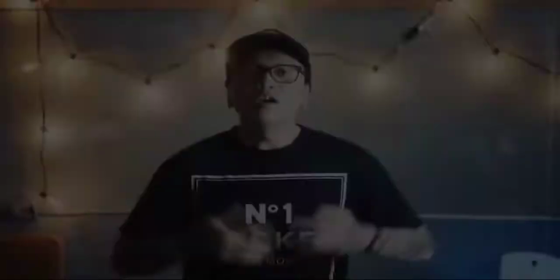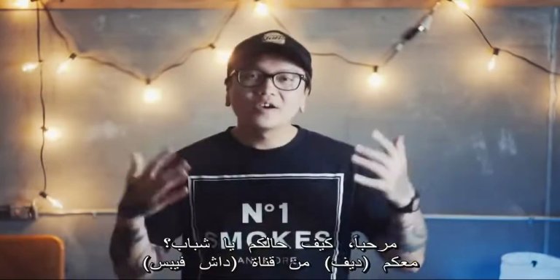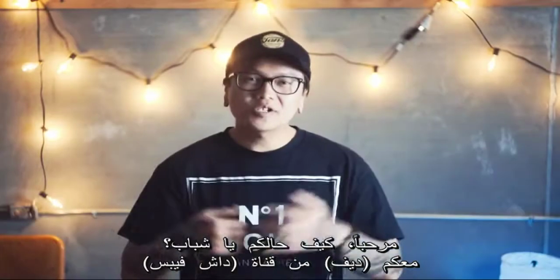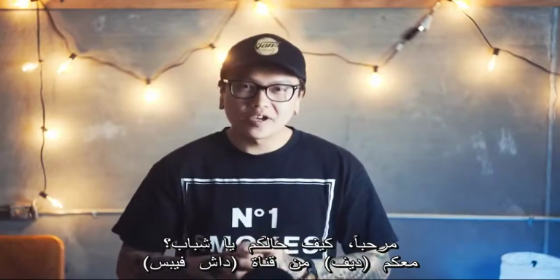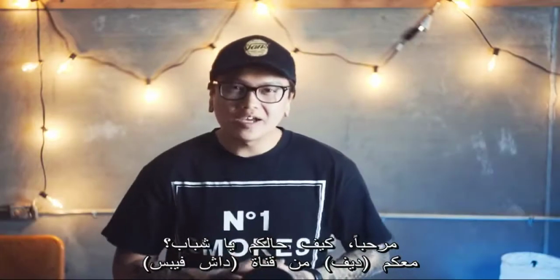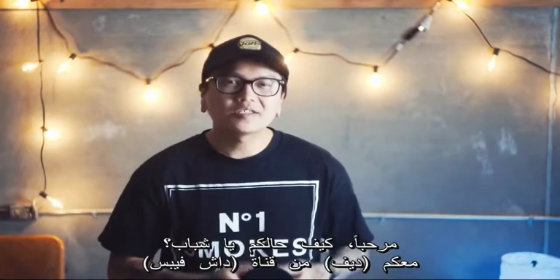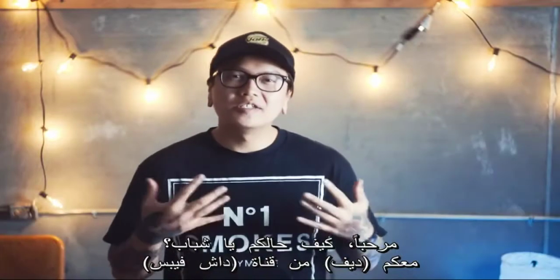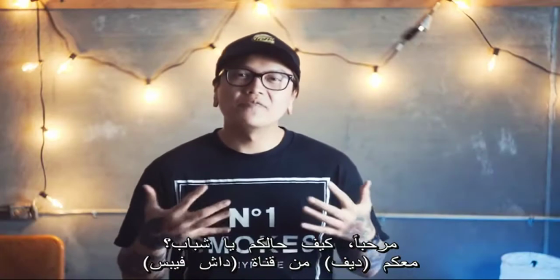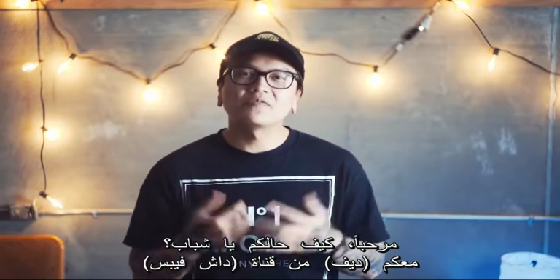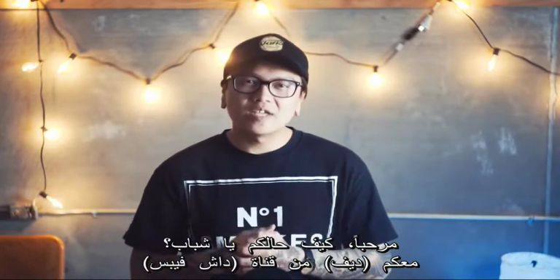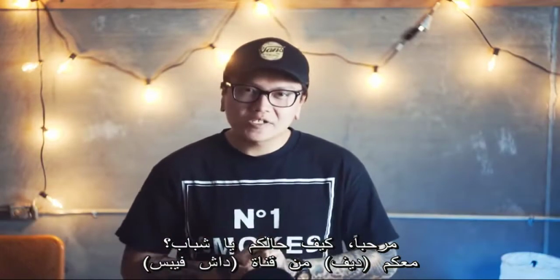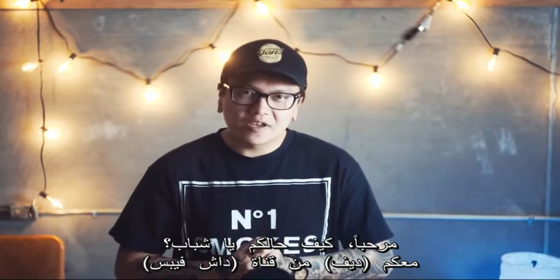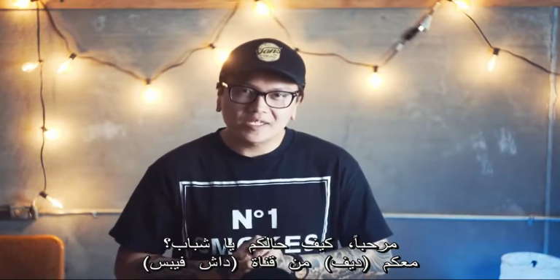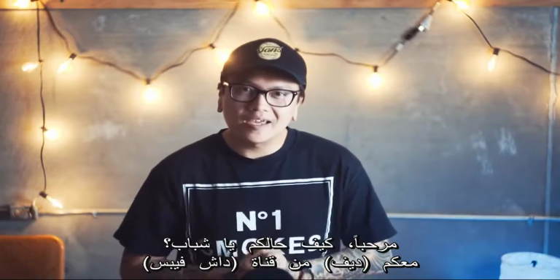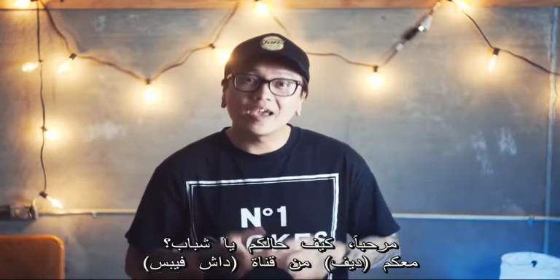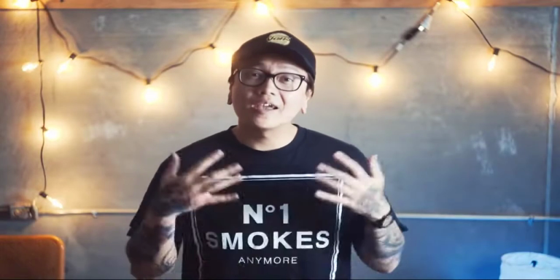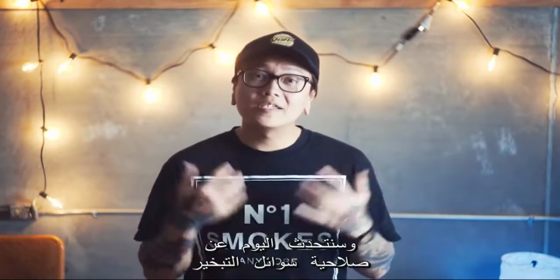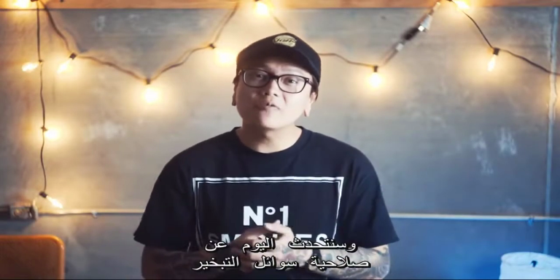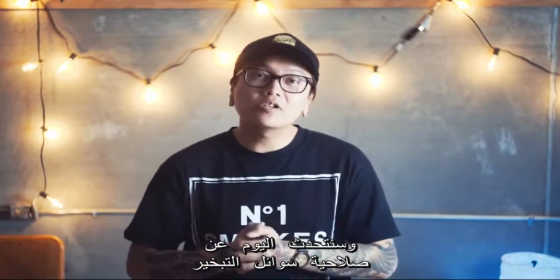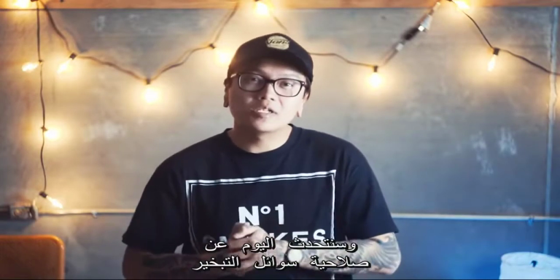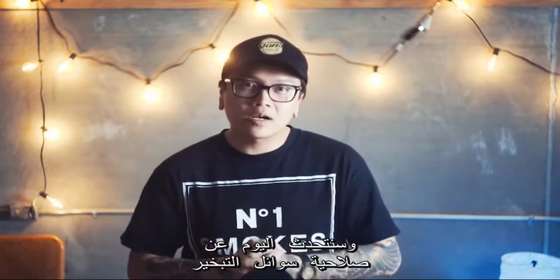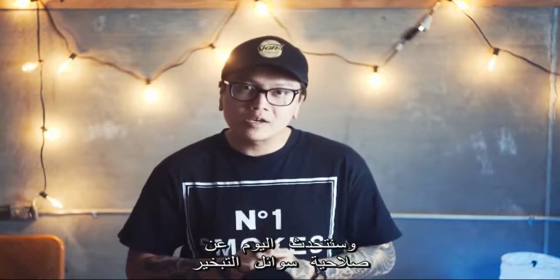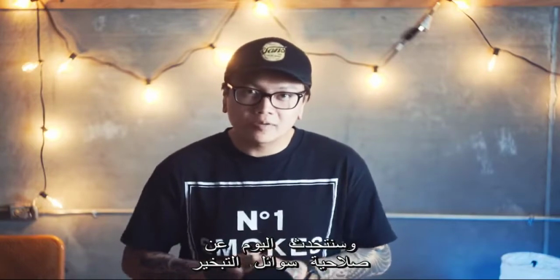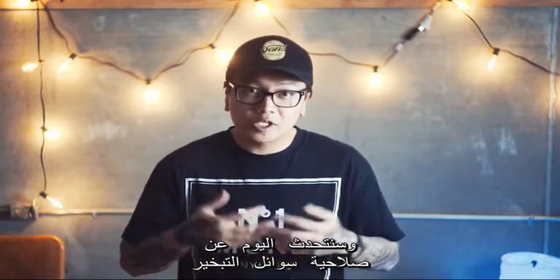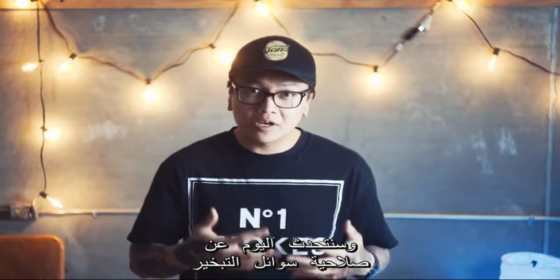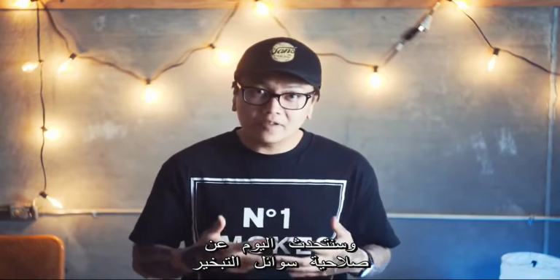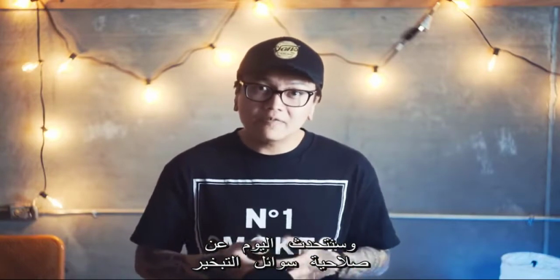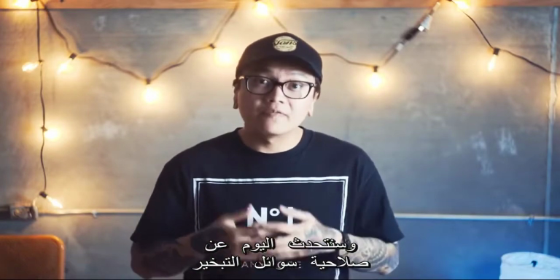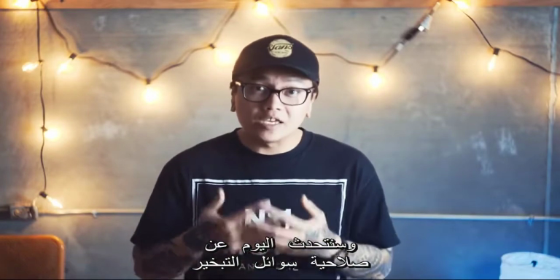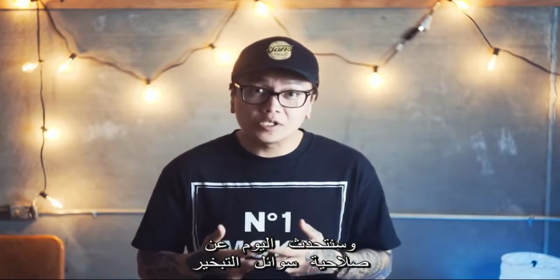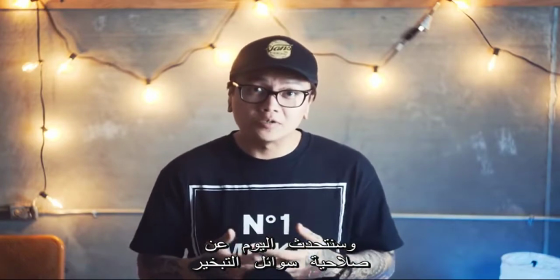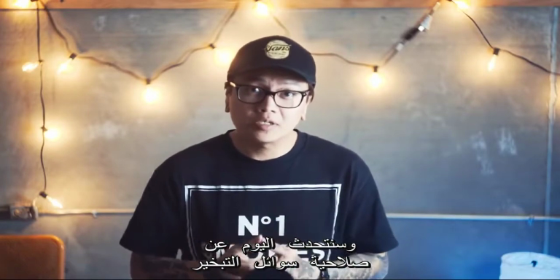Hey, how's it going guys? Dave here from Dash Vapes again, and today we're going to be talking about the shelf life of eJuice.